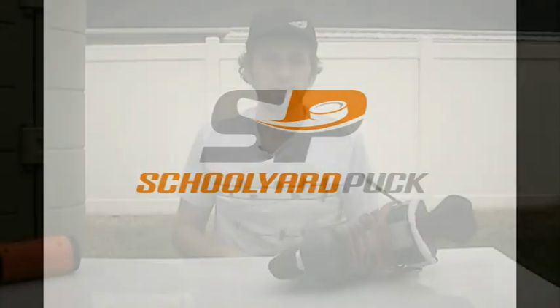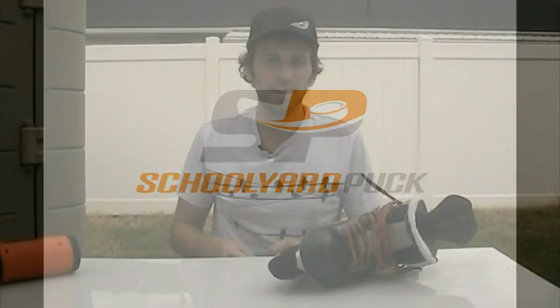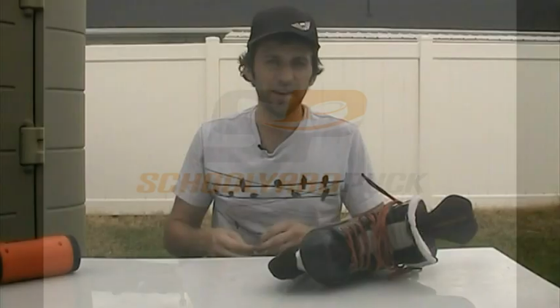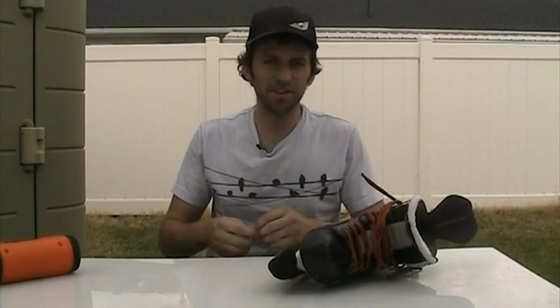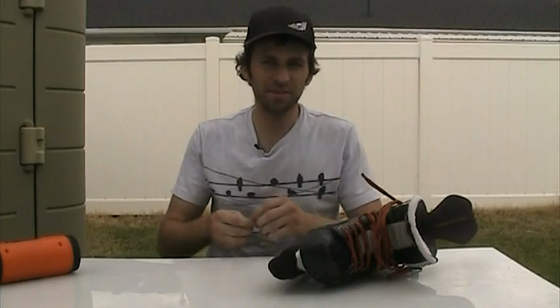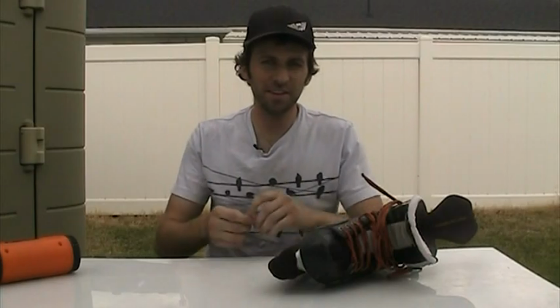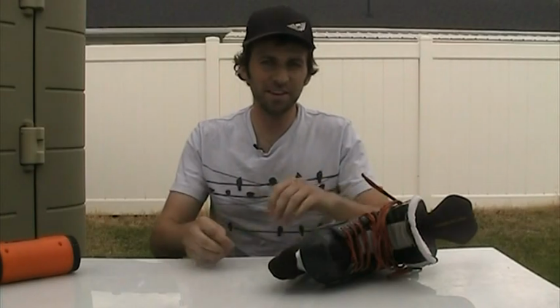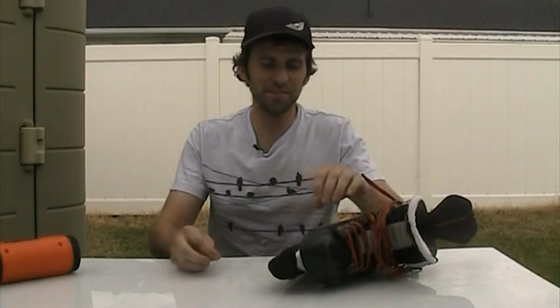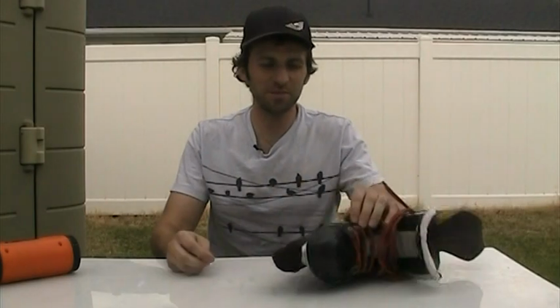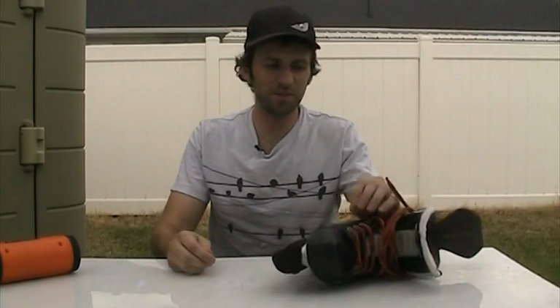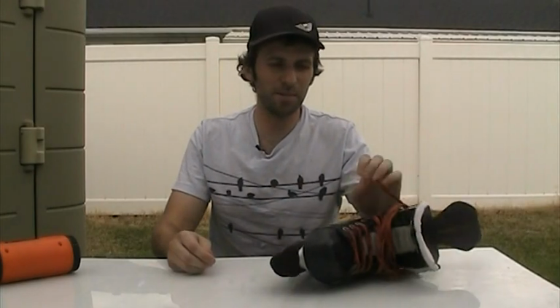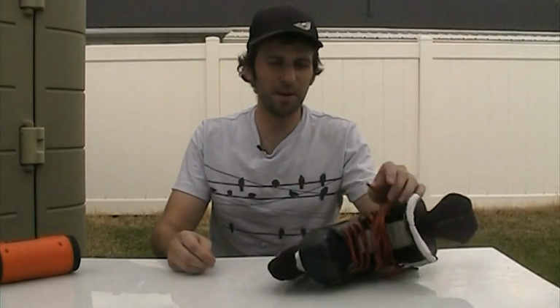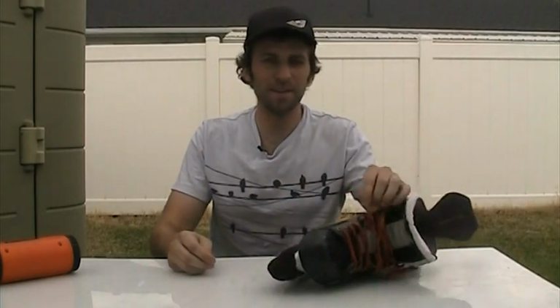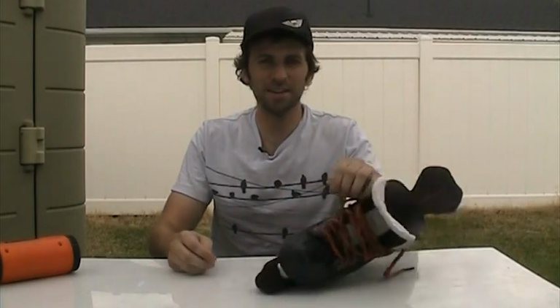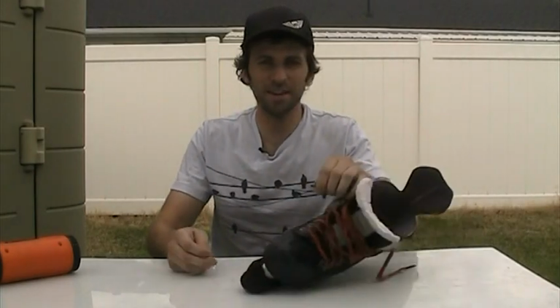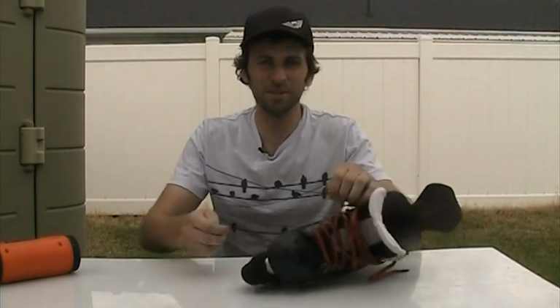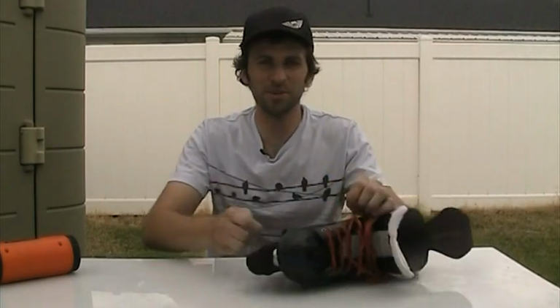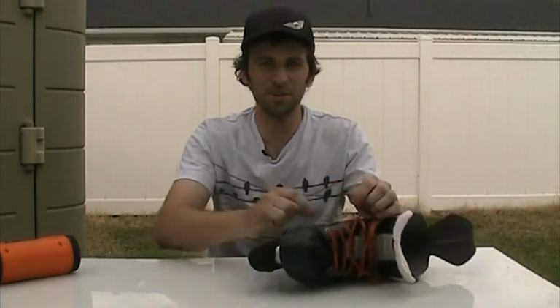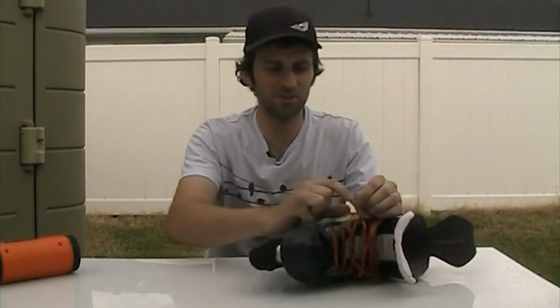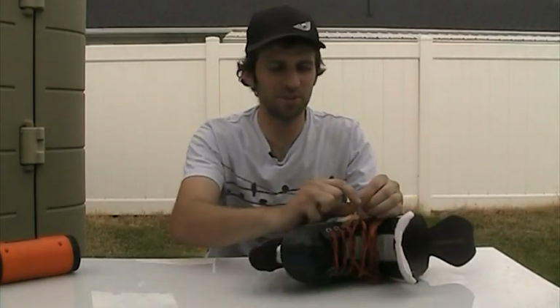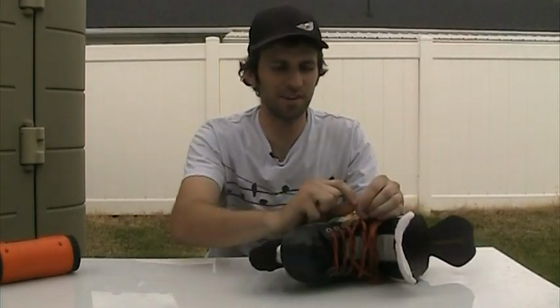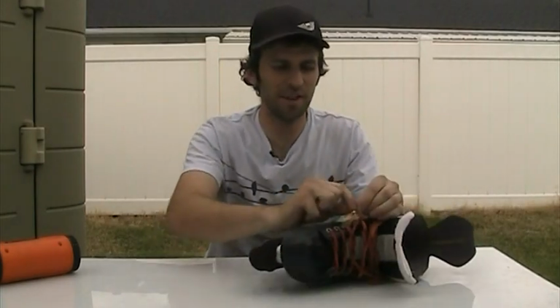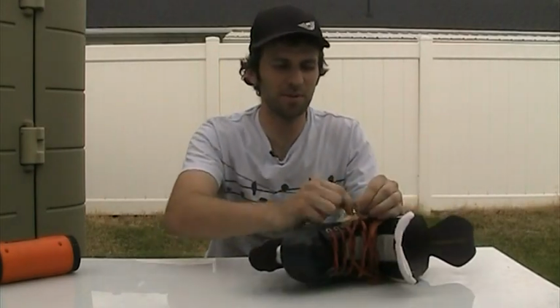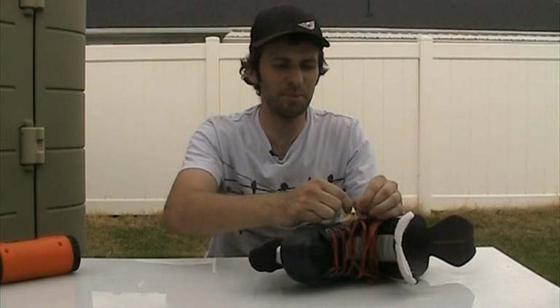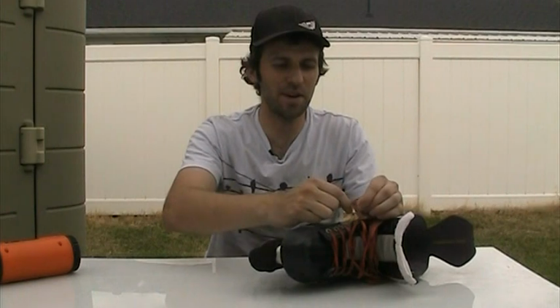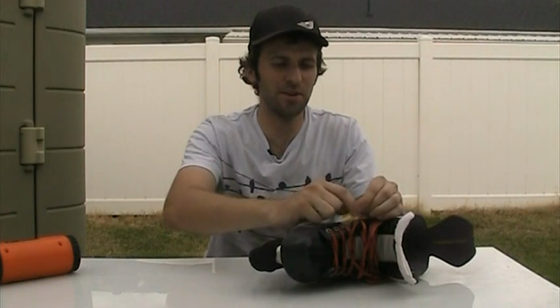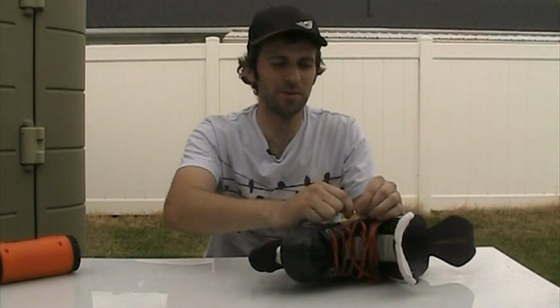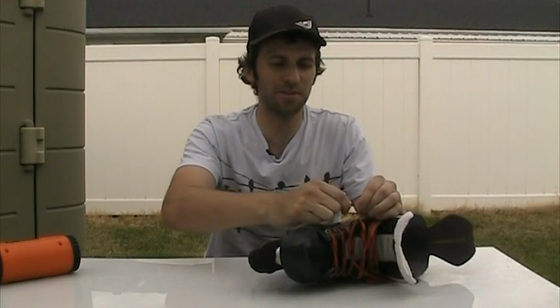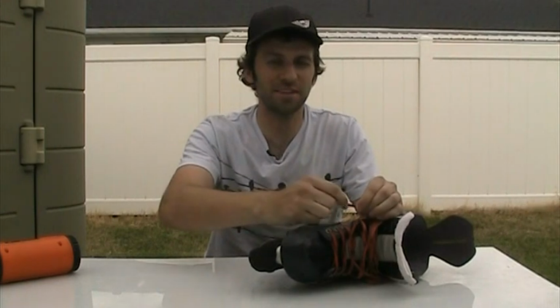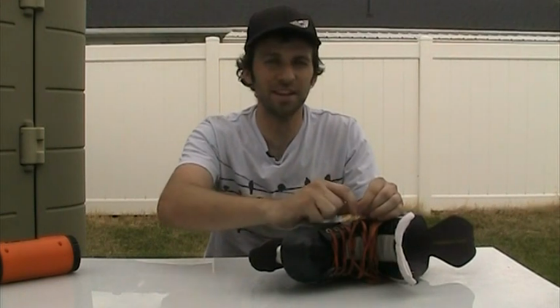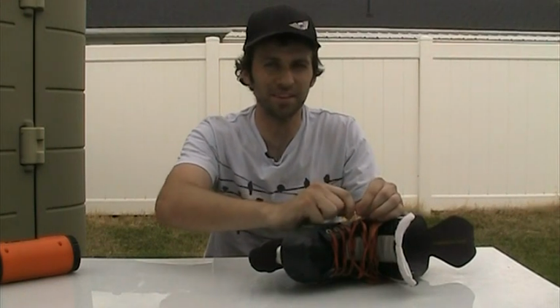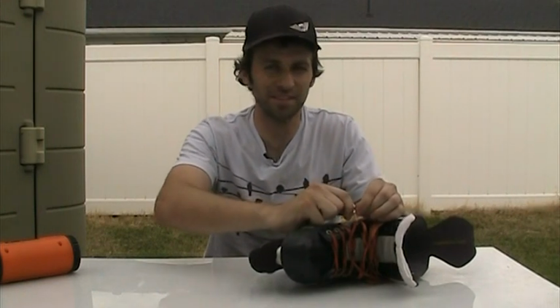Hey, how's it going? Keegan here from Schoolyard Puck. Today I'm going to show you a little trick on how to repair your skate laces.